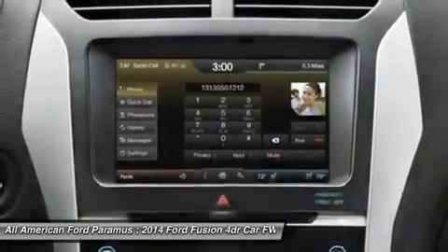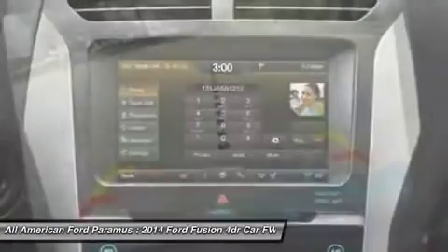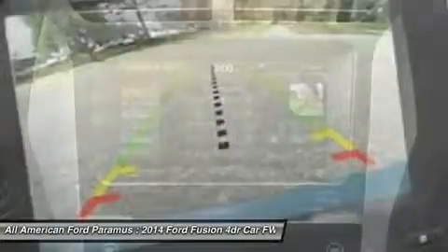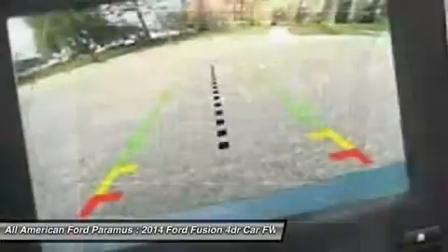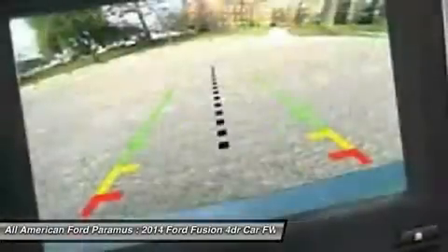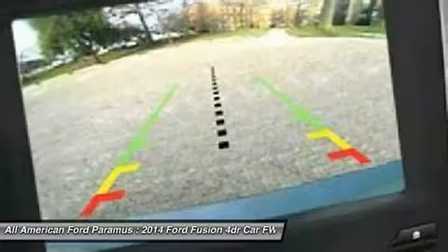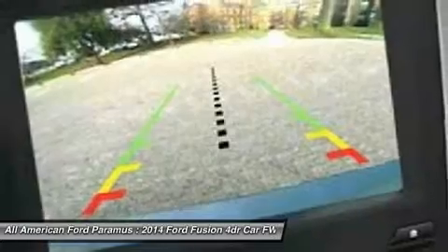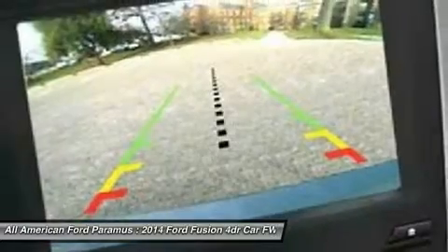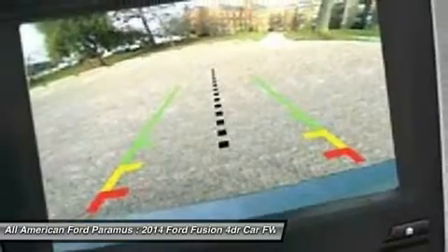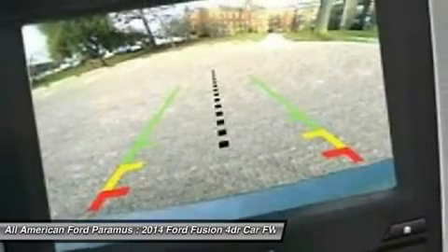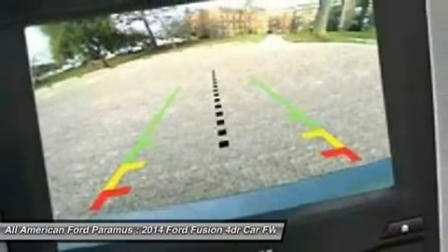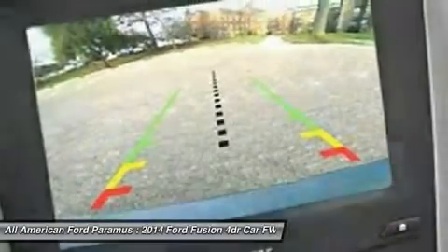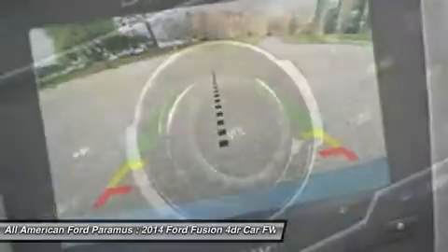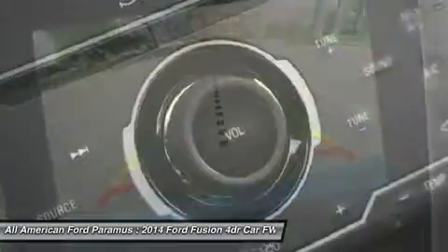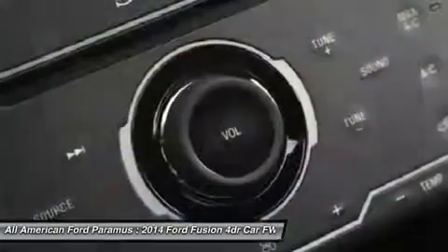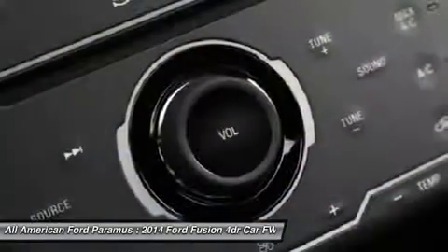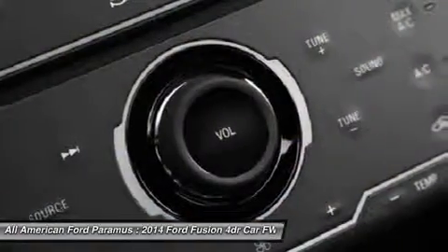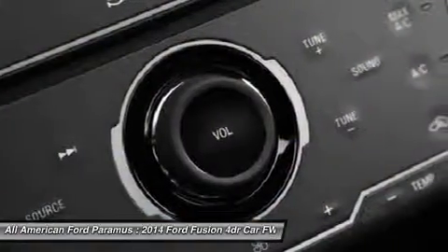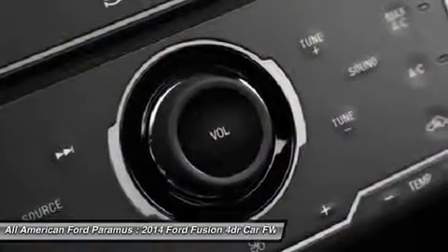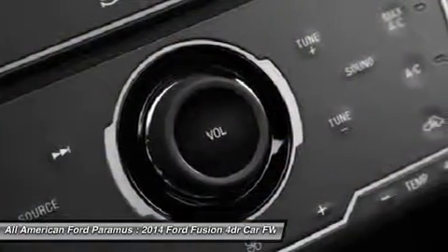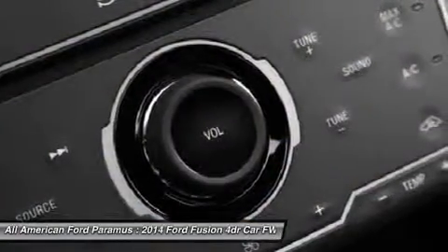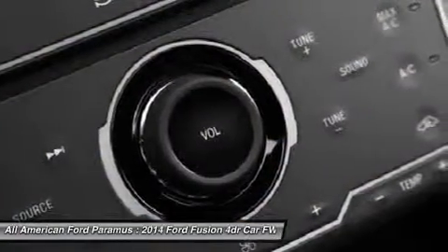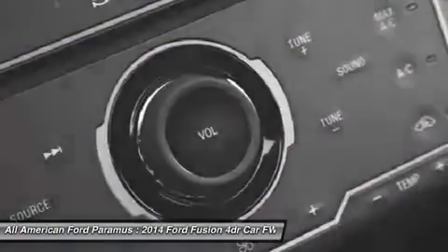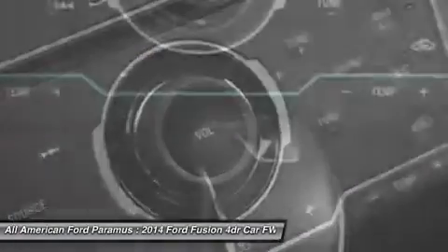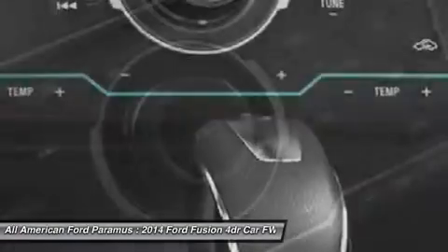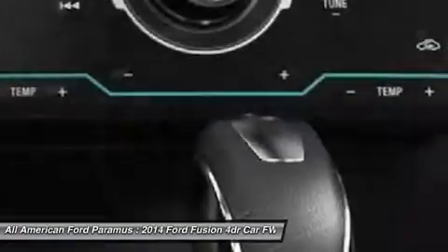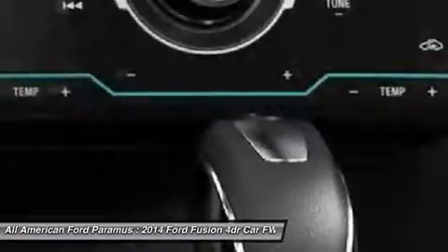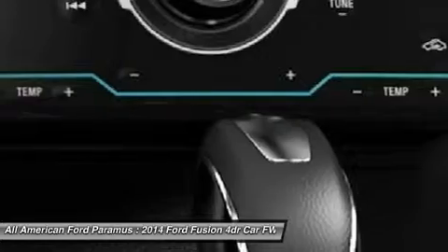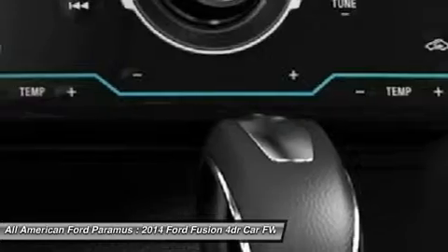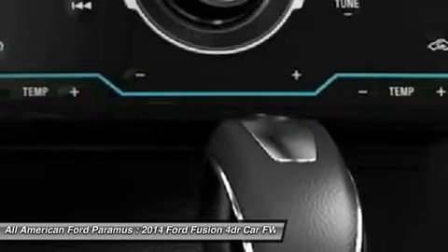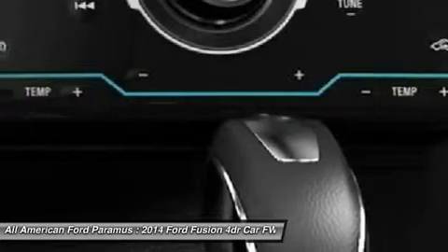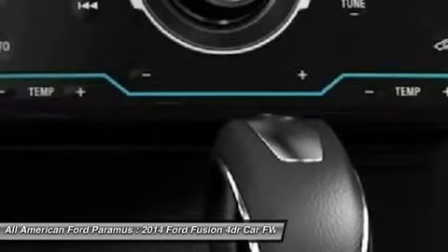Adjustable steering wheel, aluminum wheels, four-wheel disc brakes, six-speed automatic transmission standard, rear defrost.